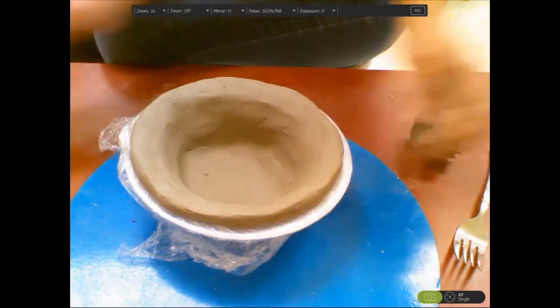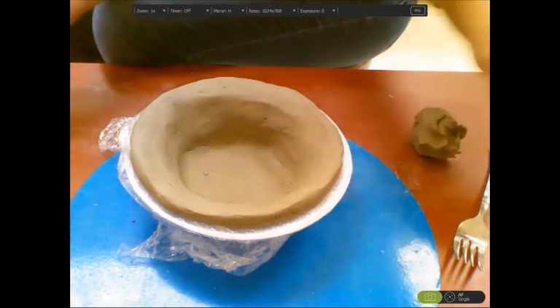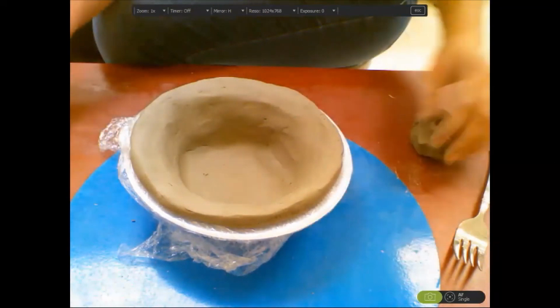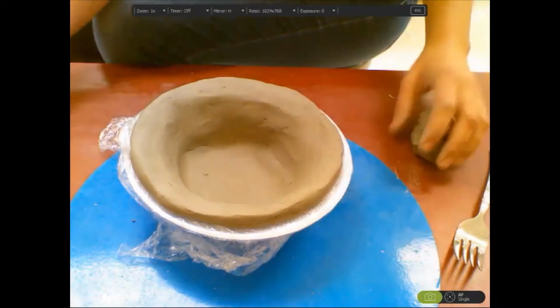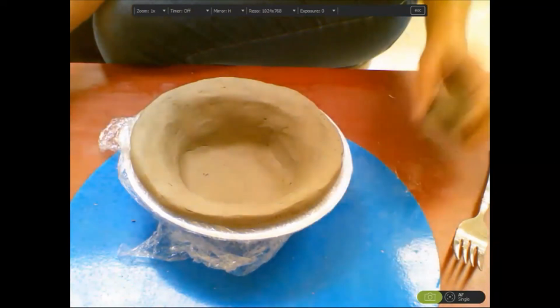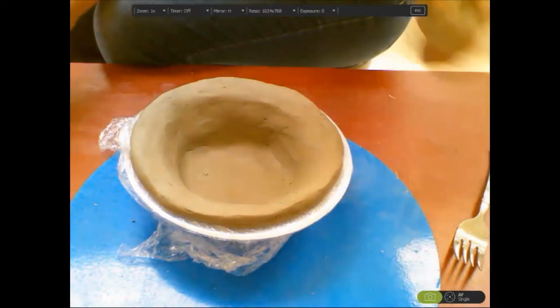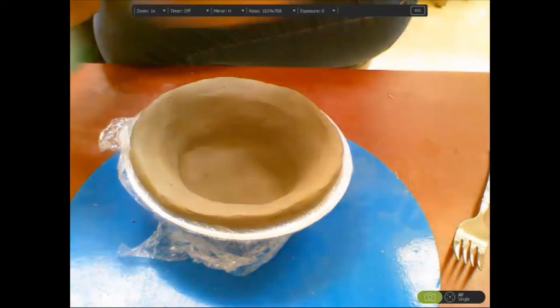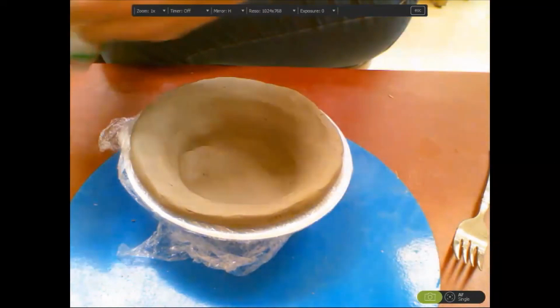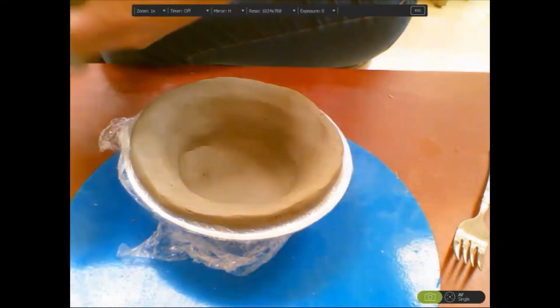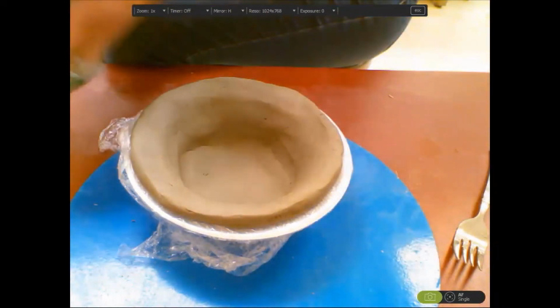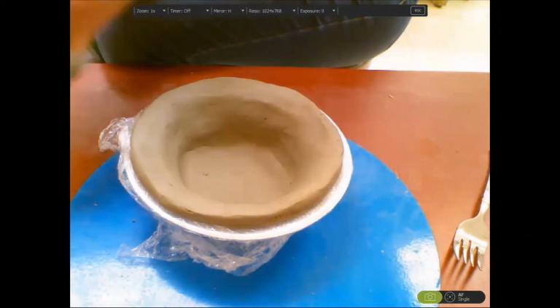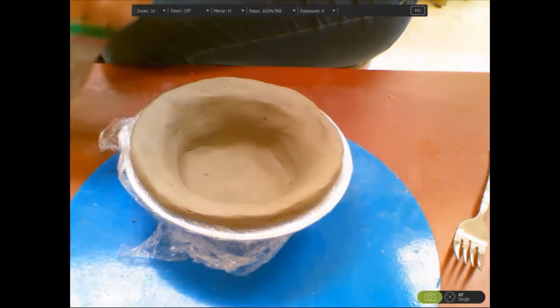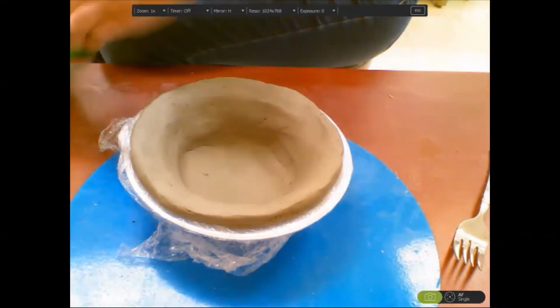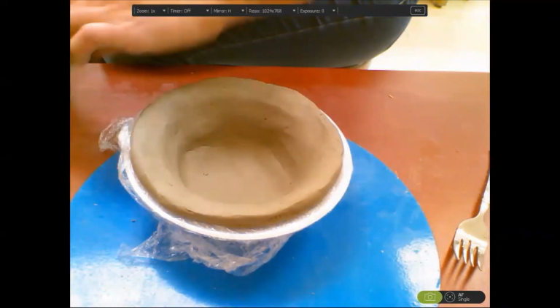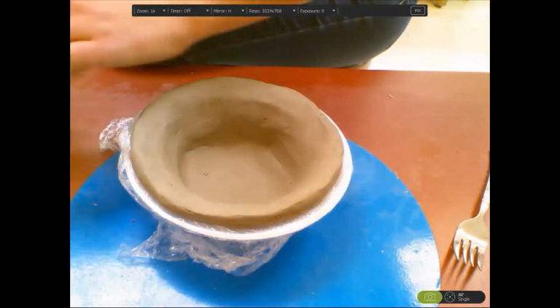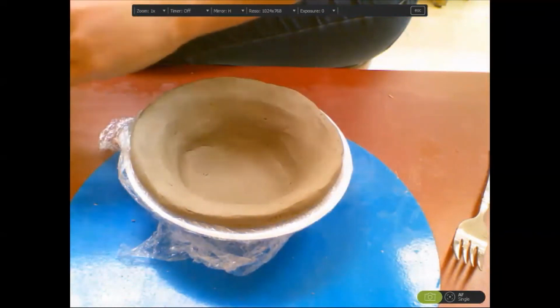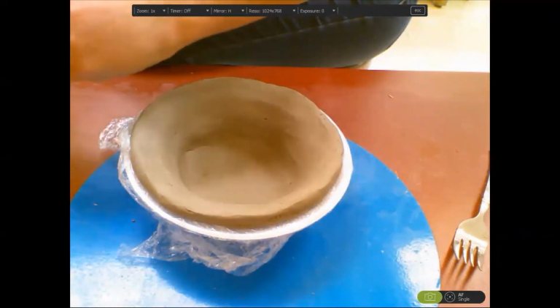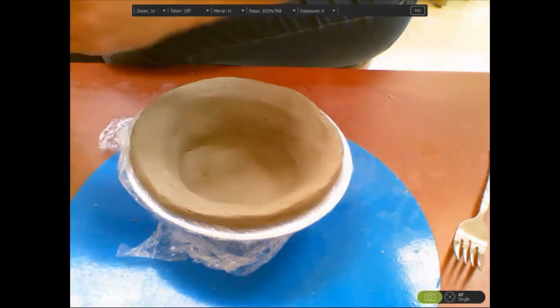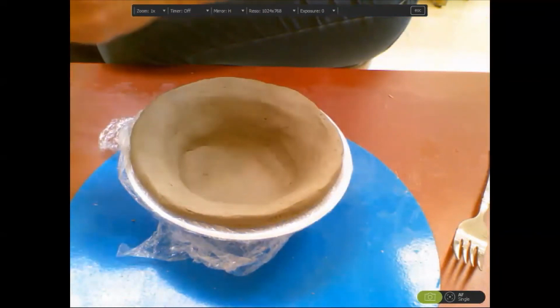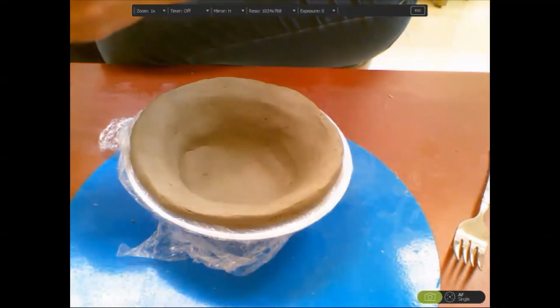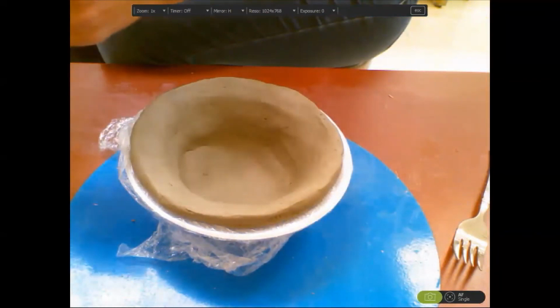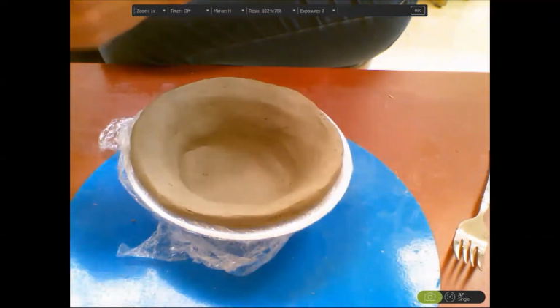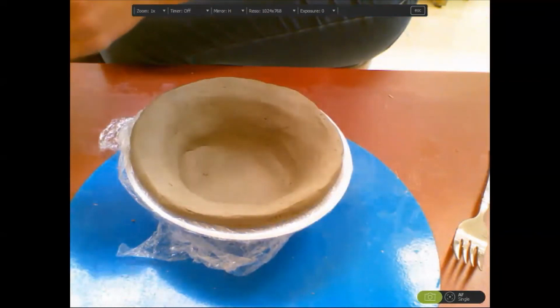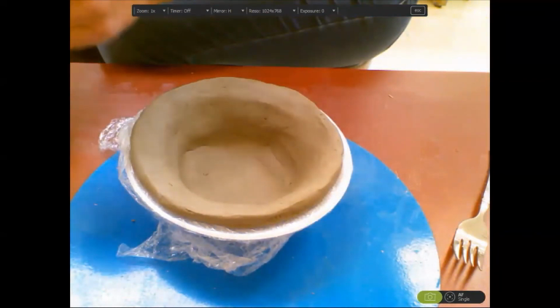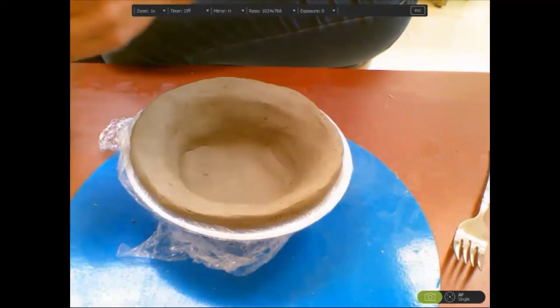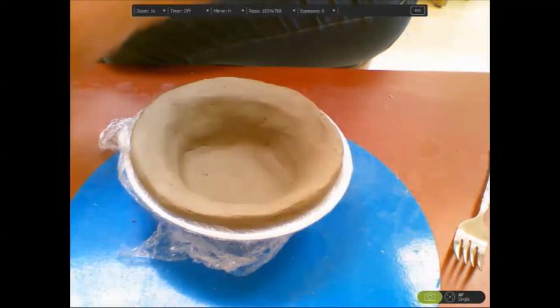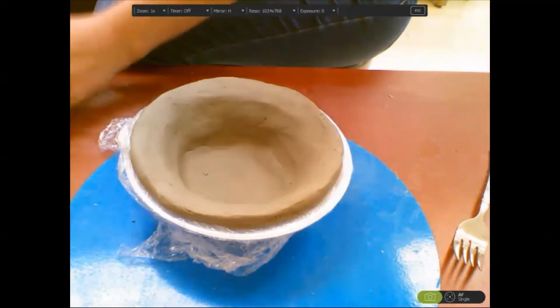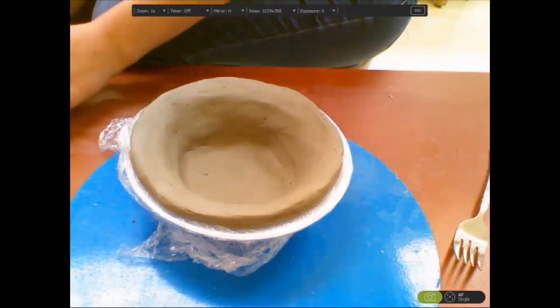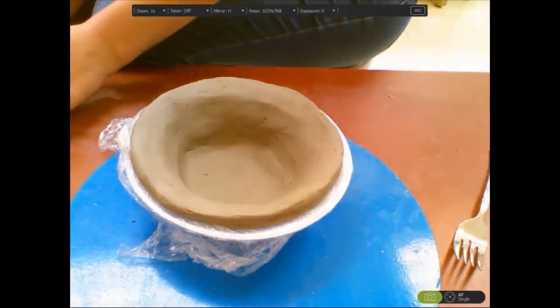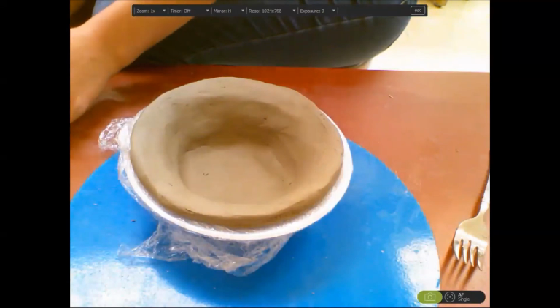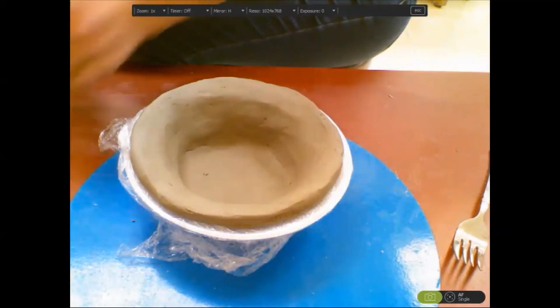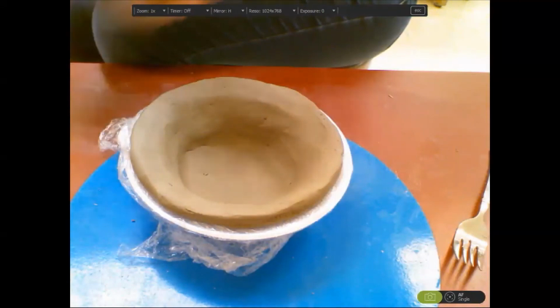Next time I see you, we will be glazing these beautiful bowls.